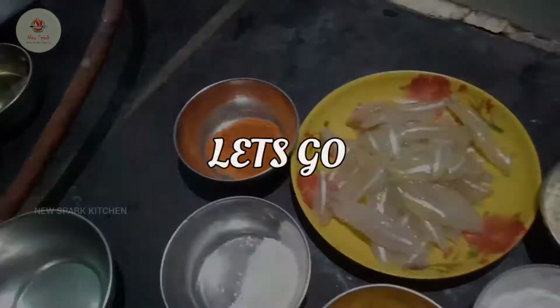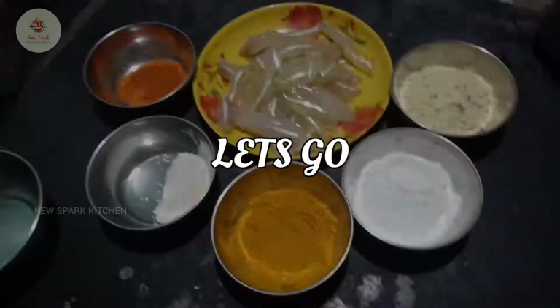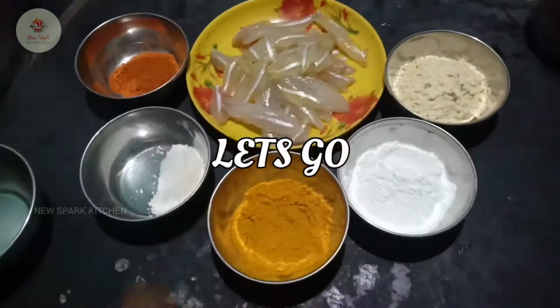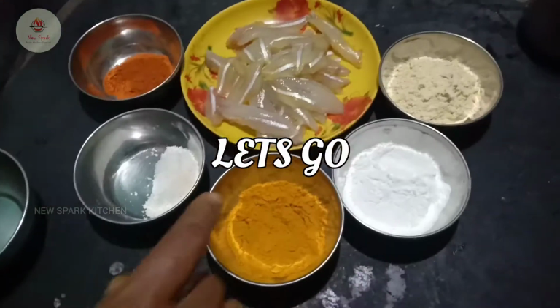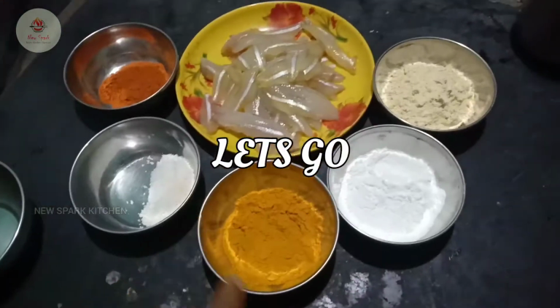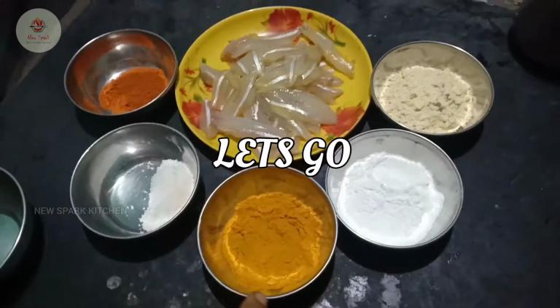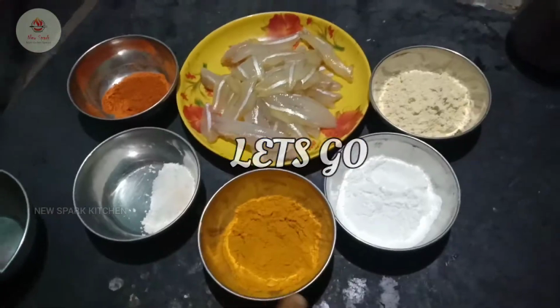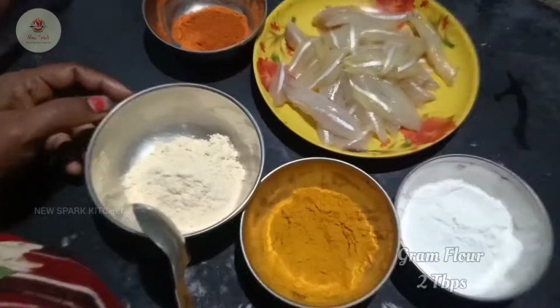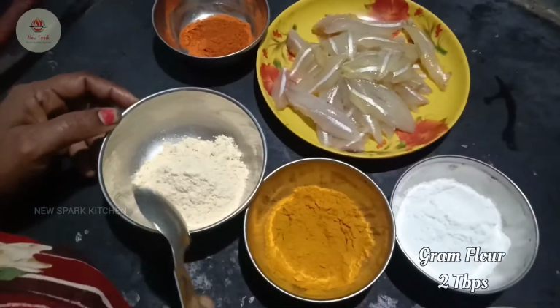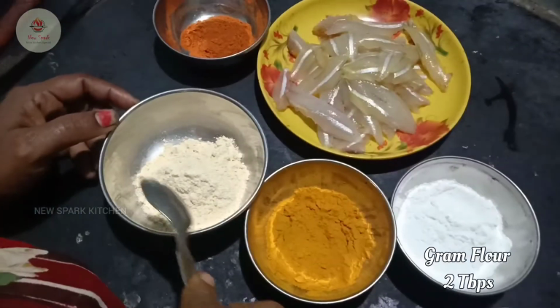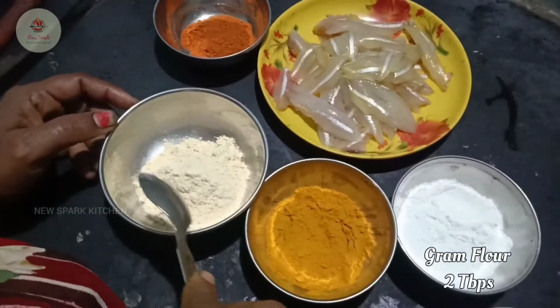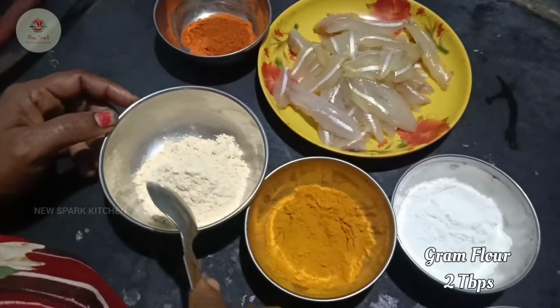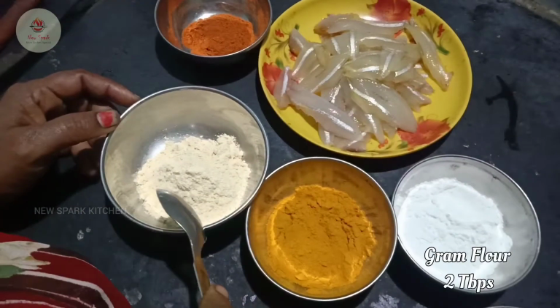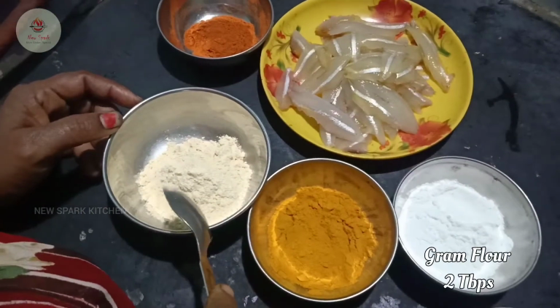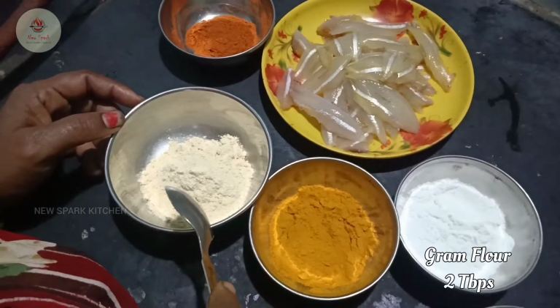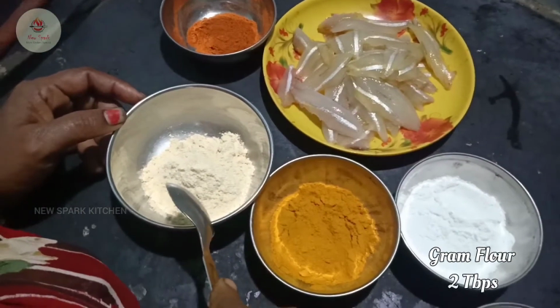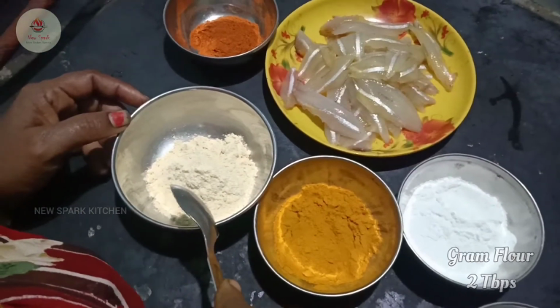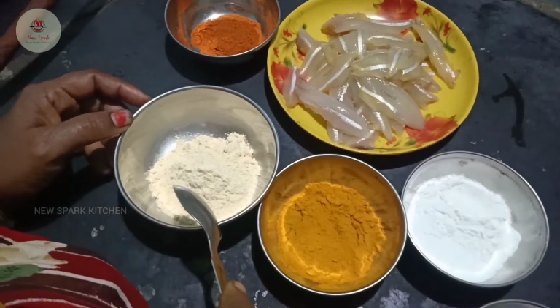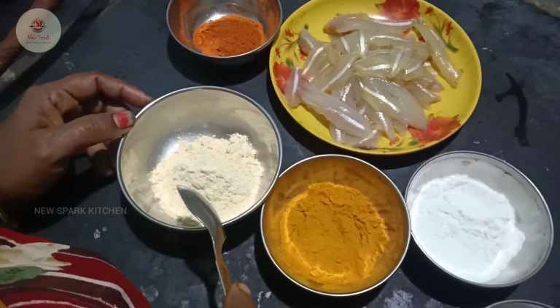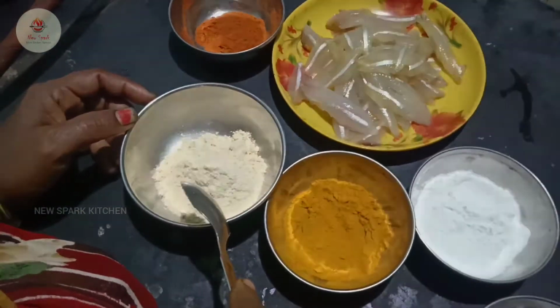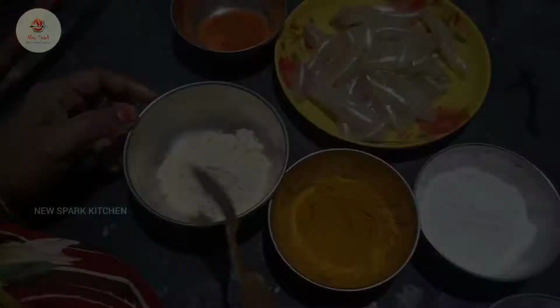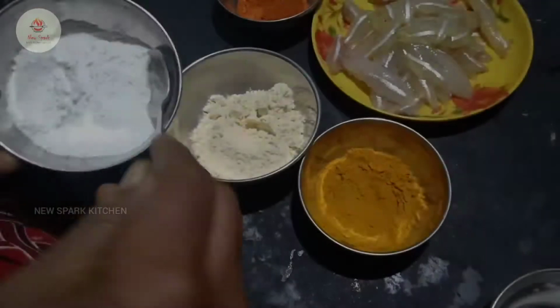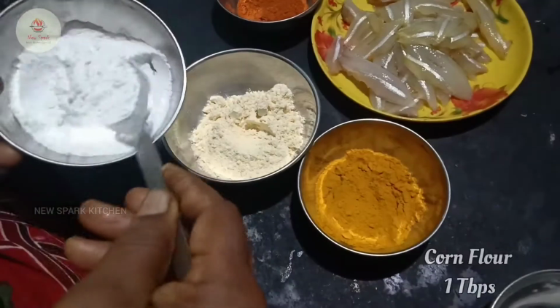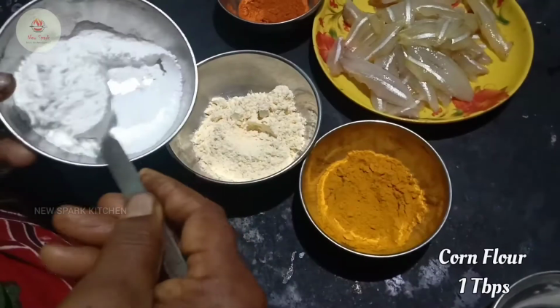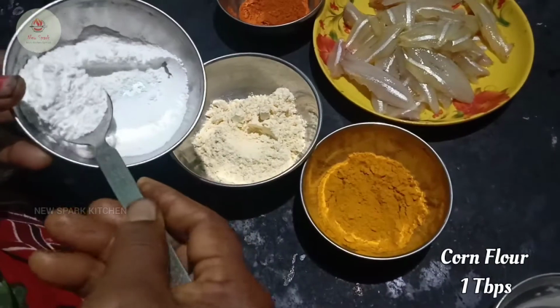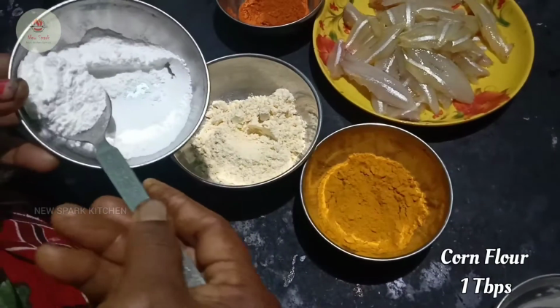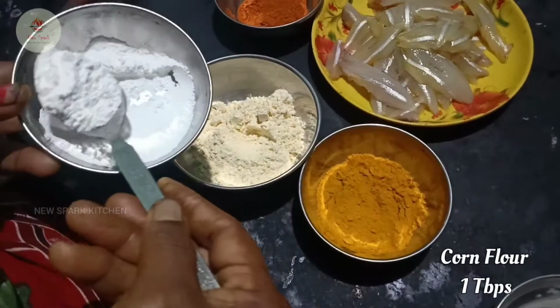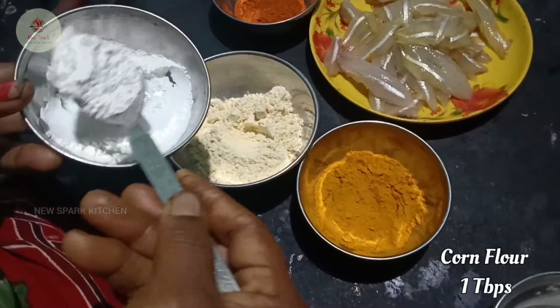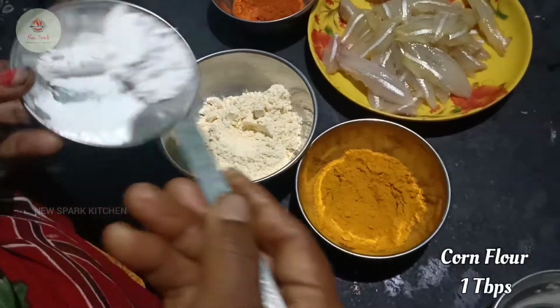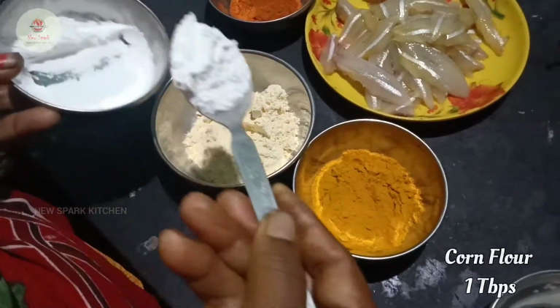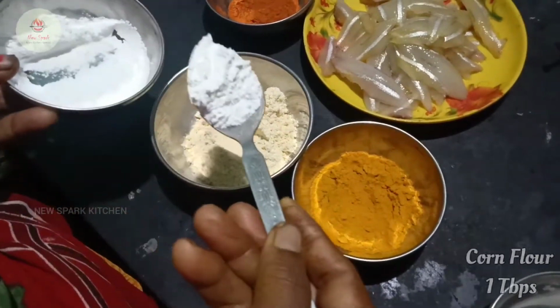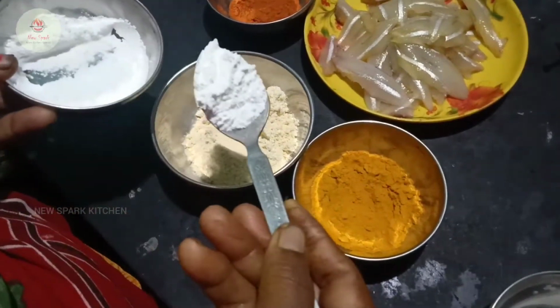We will use the spoon. We will pour a spoon. We will pour like this butter.